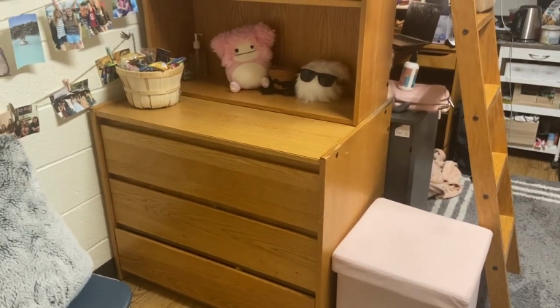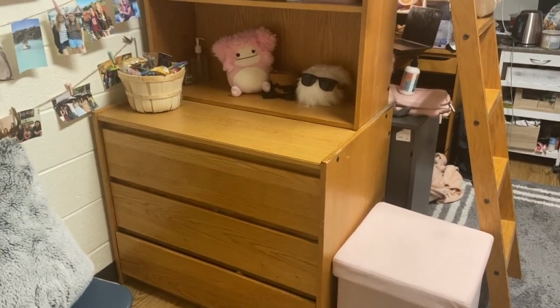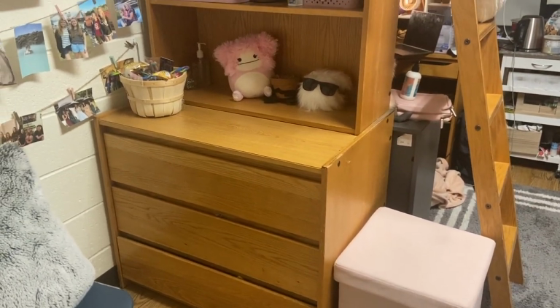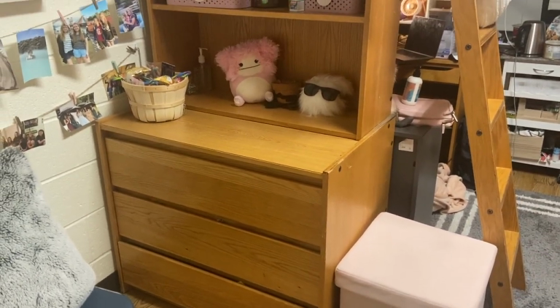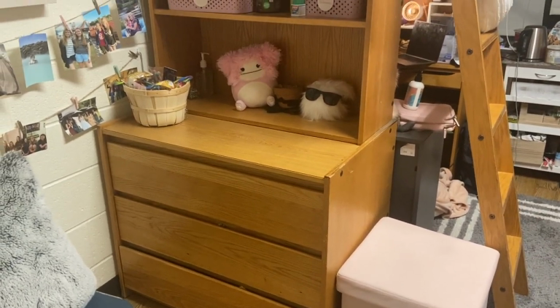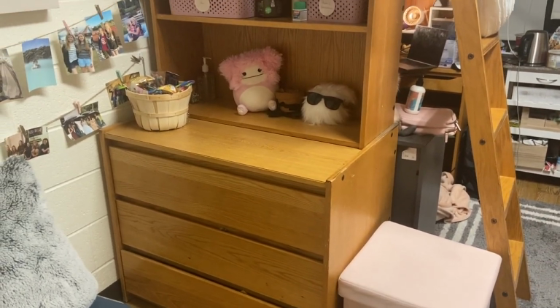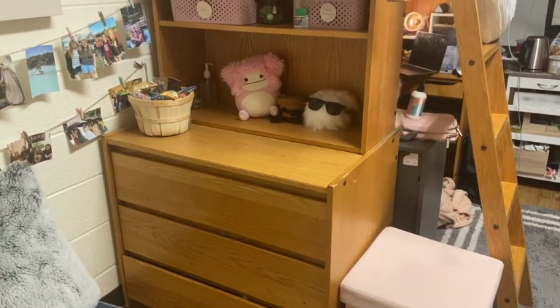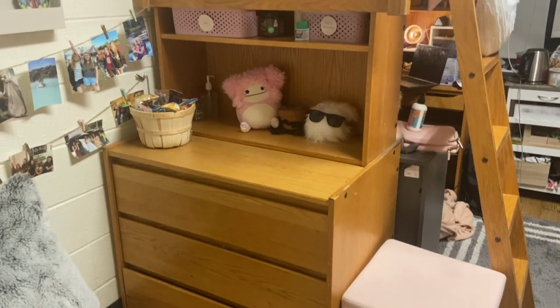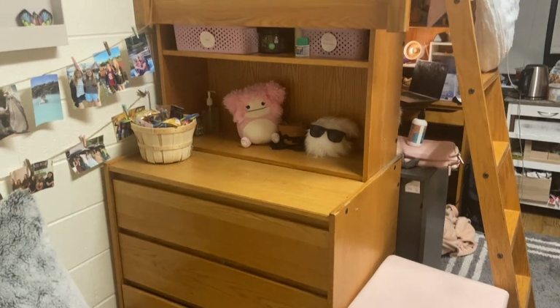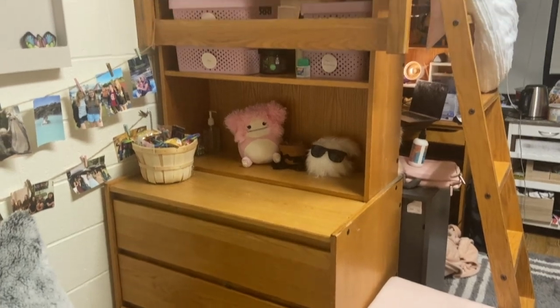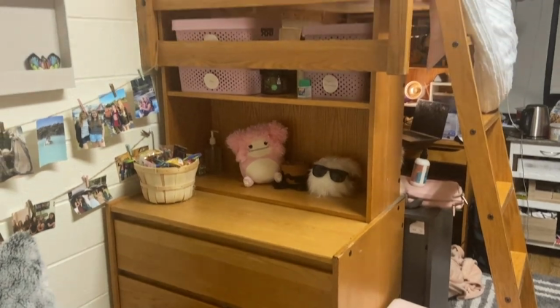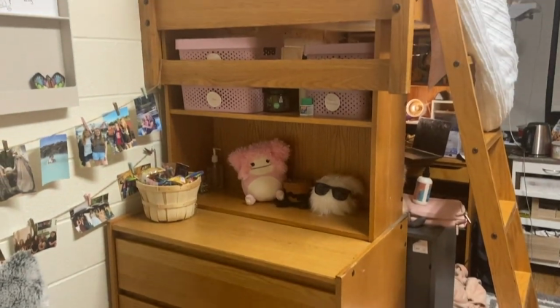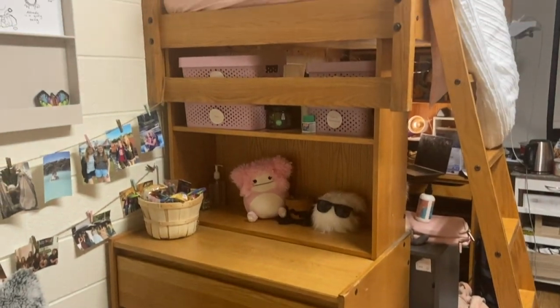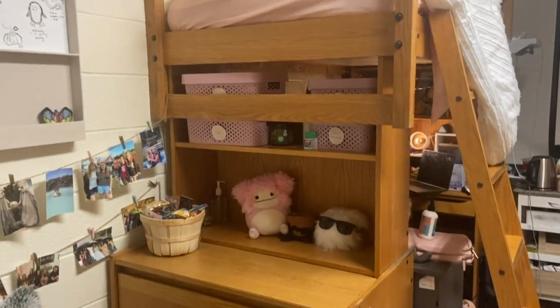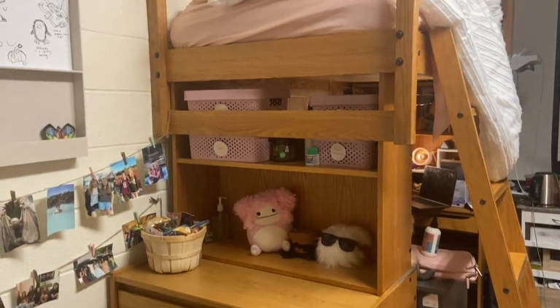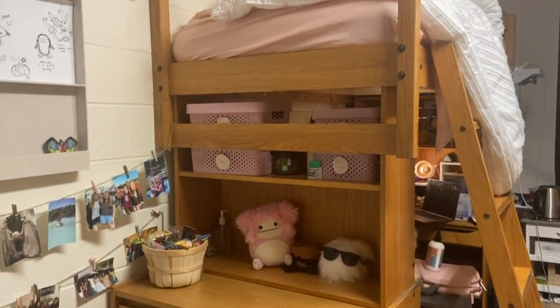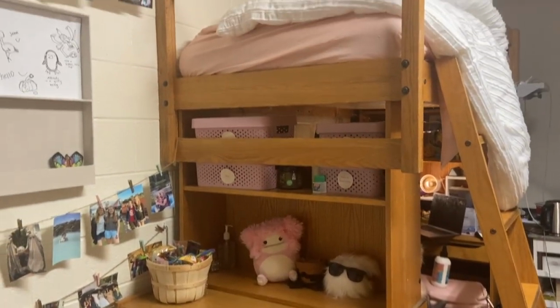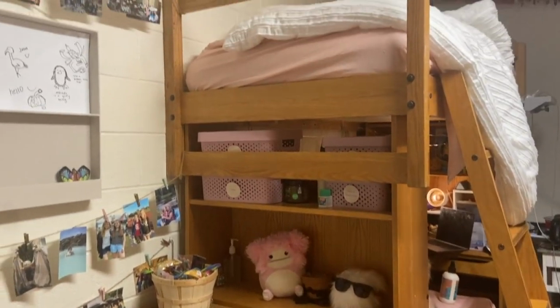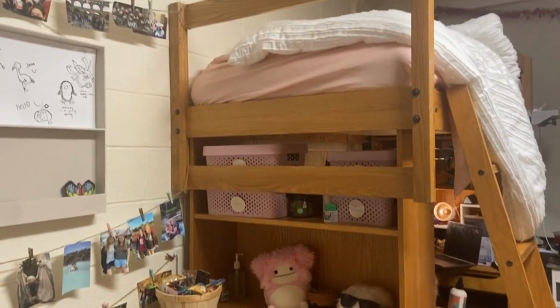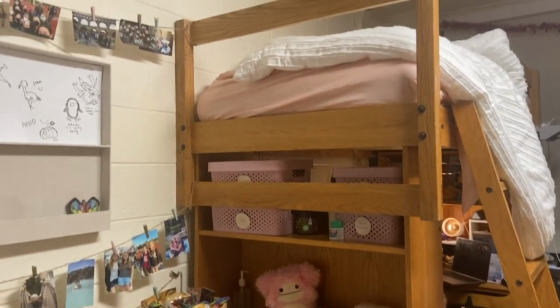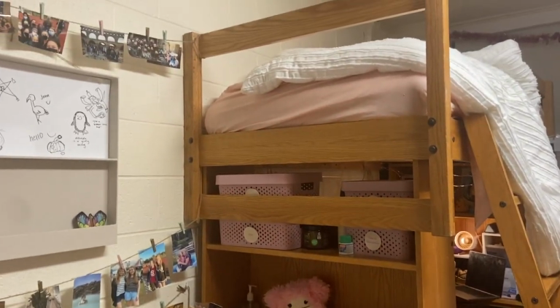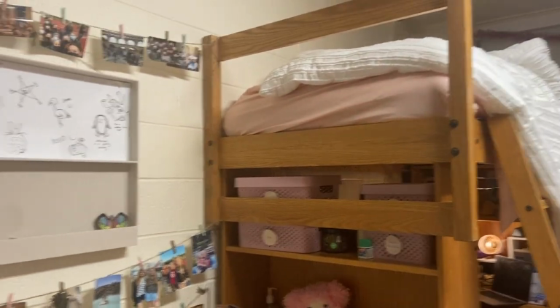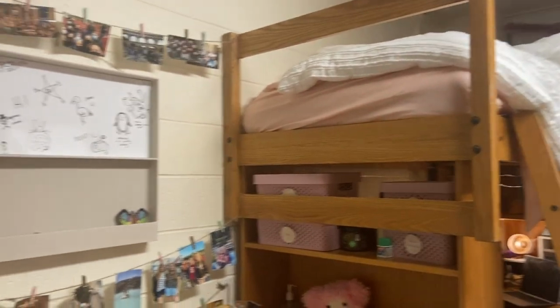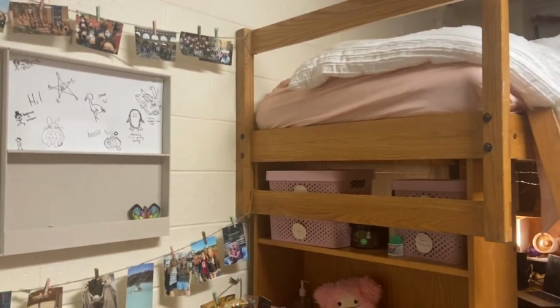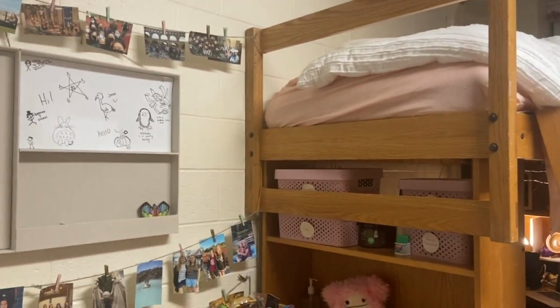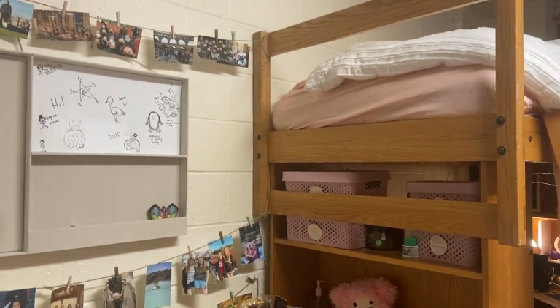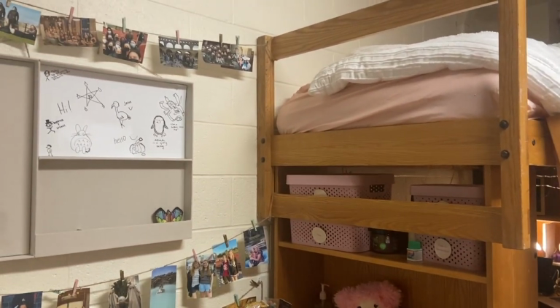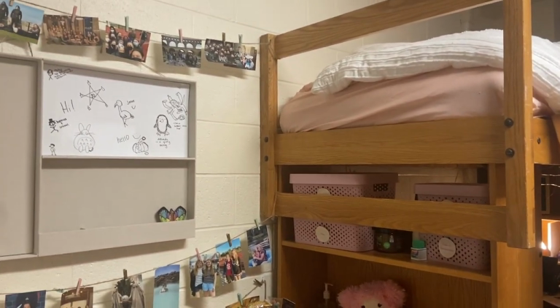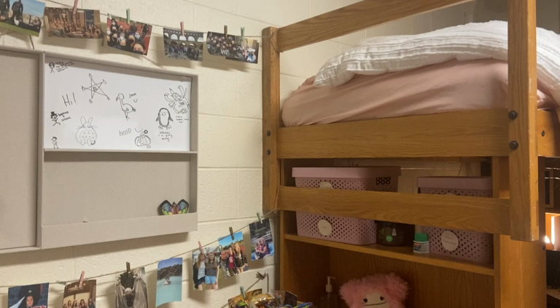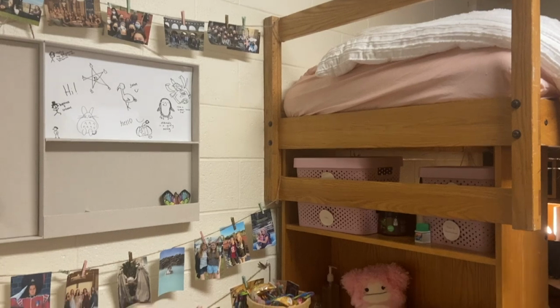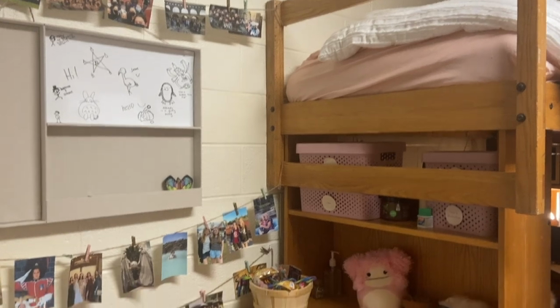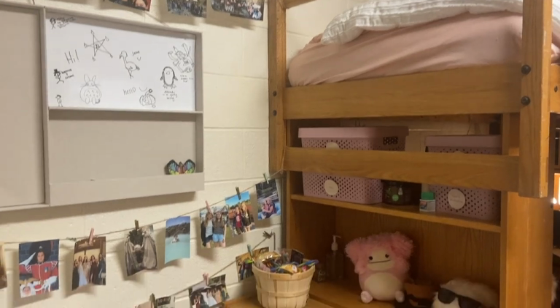This is my dresser — it has three drawers, plenty of space. Above it is a shelf, and I got some pink bins for that which adds some extra storage.